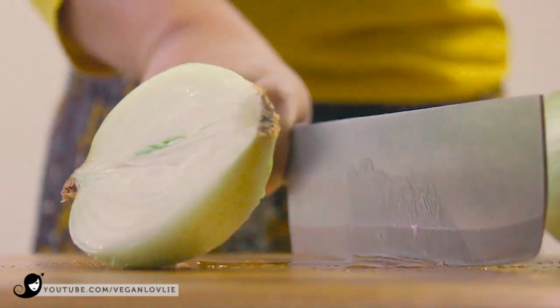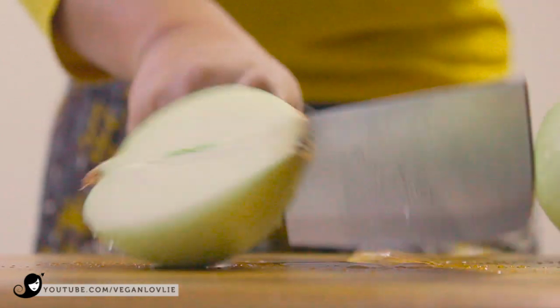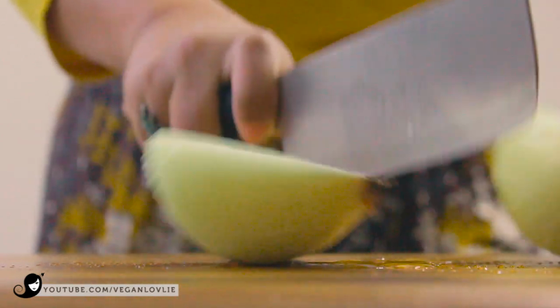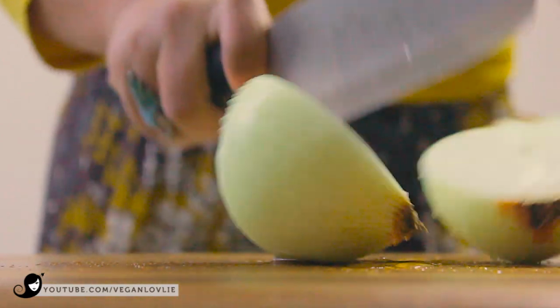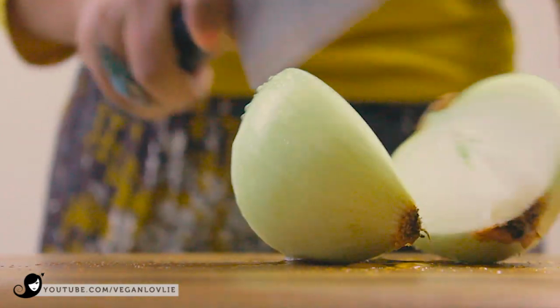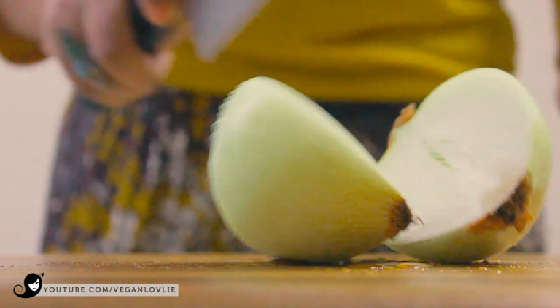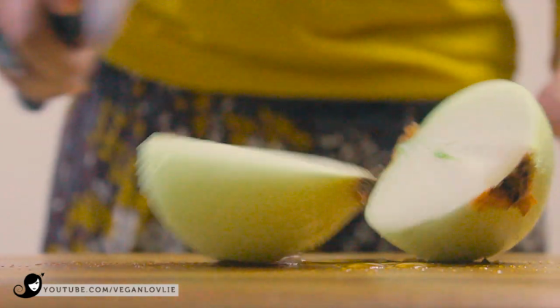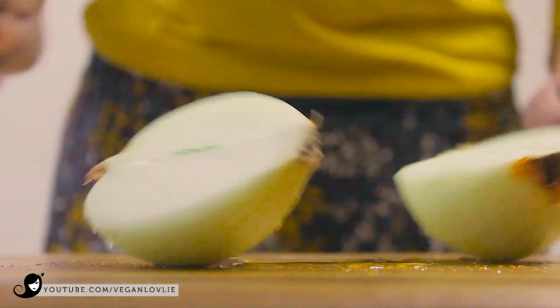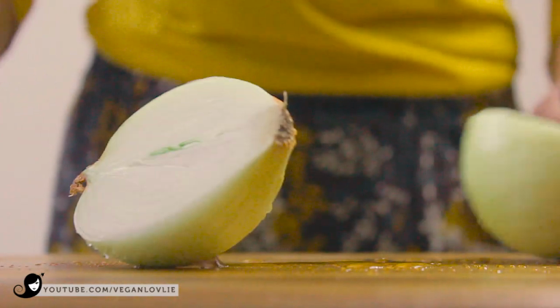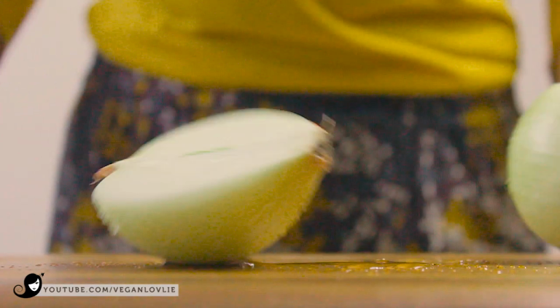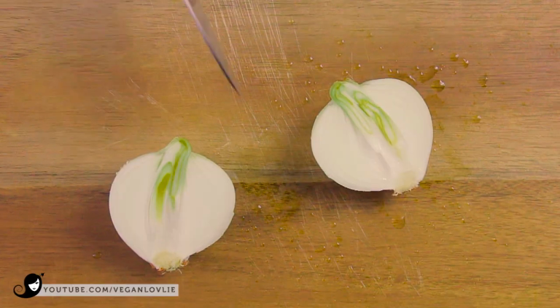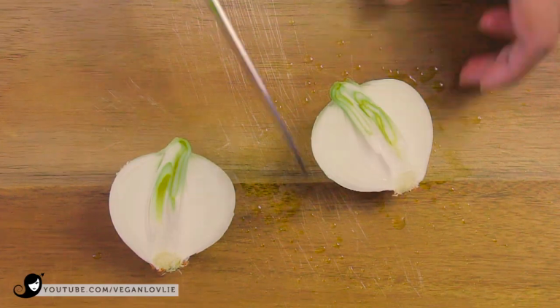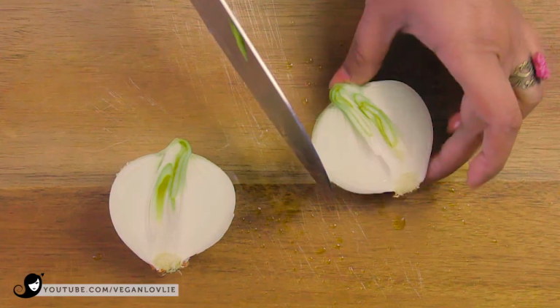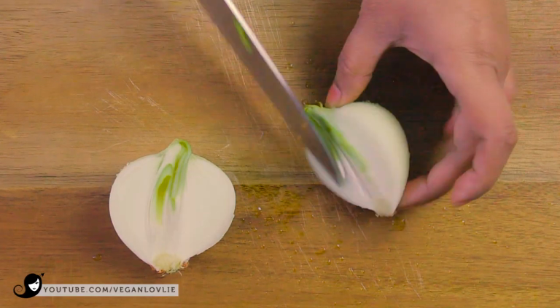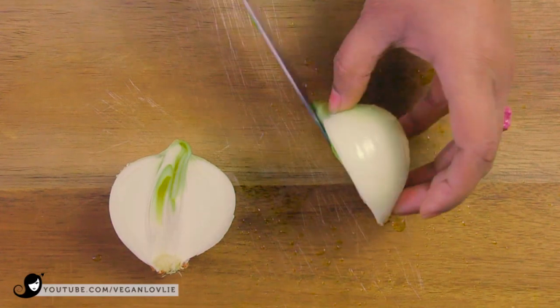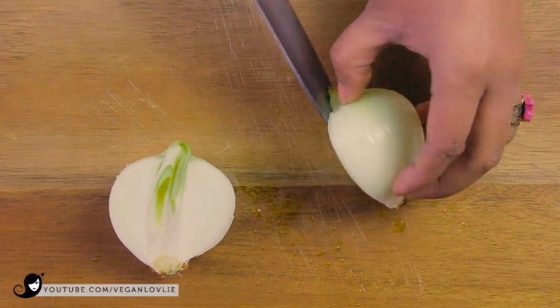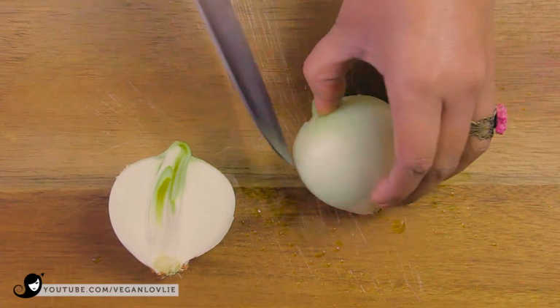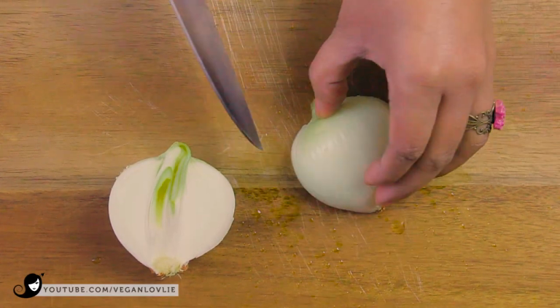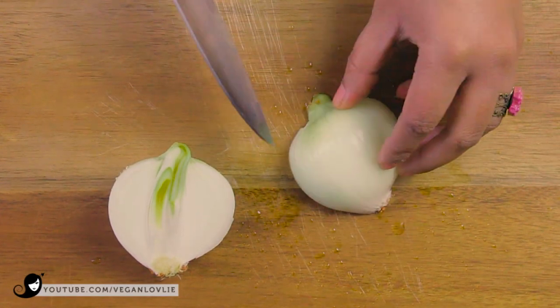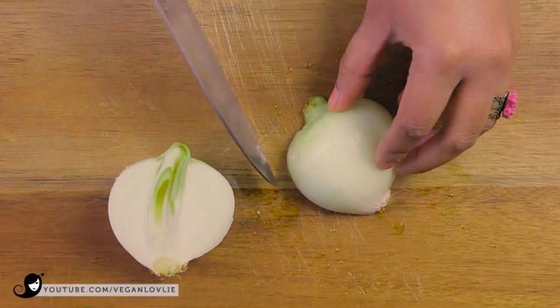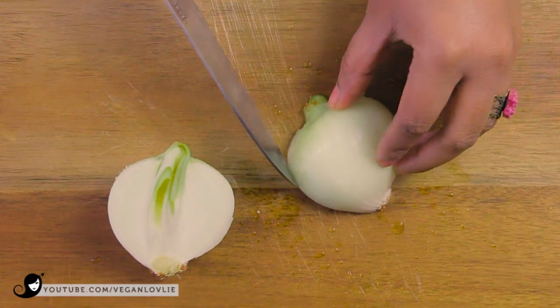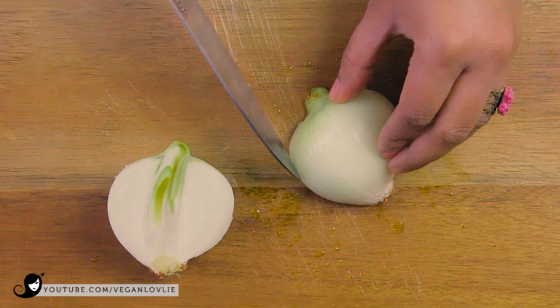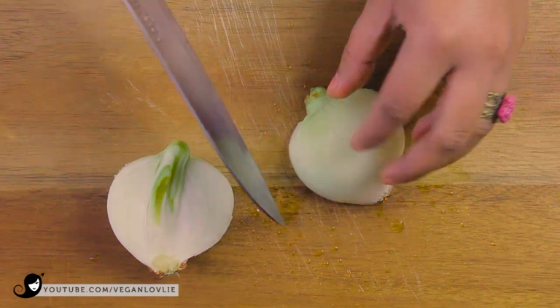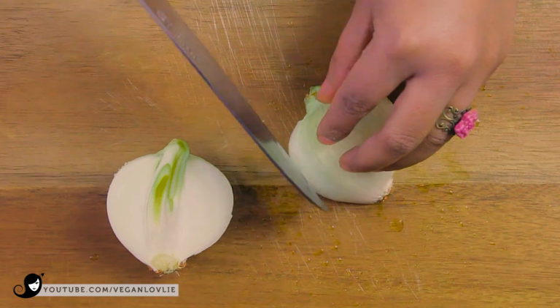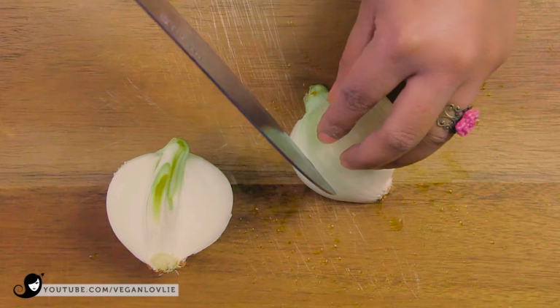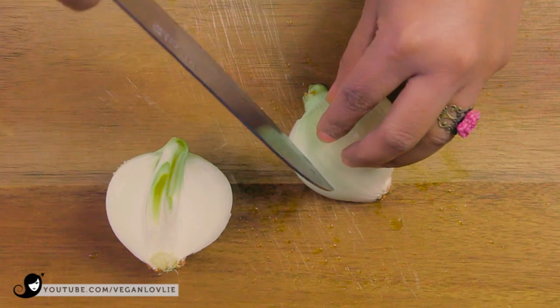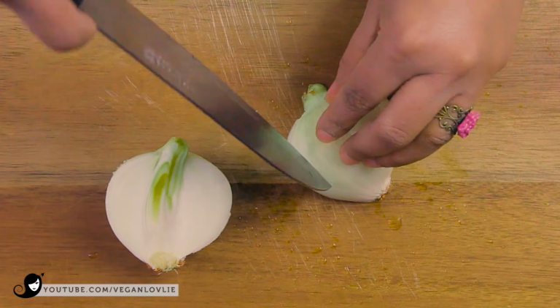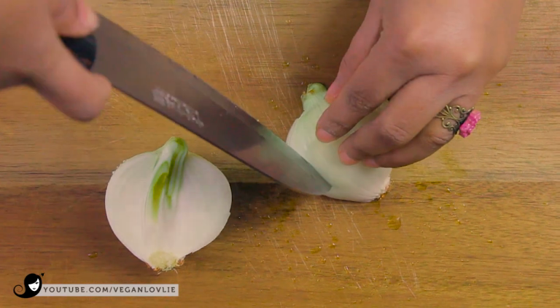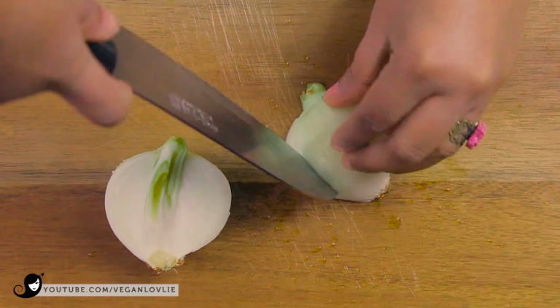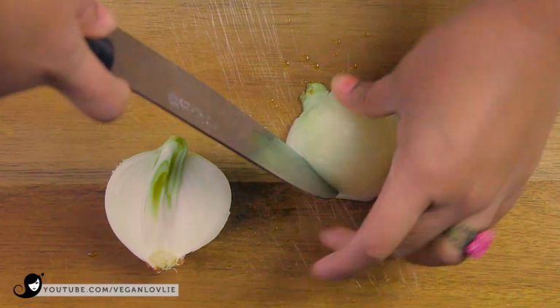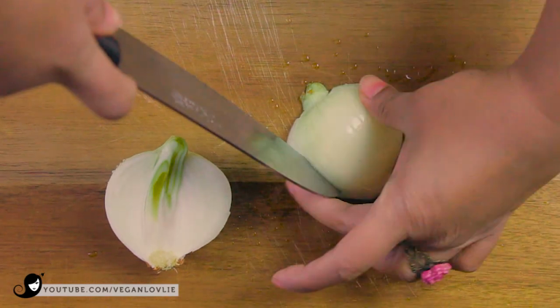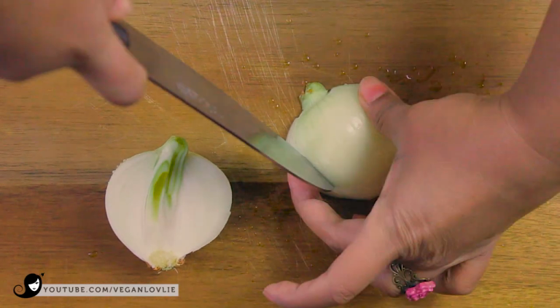Meanwhile, chop the onions and garlic. You can omit these if you don't consume them.